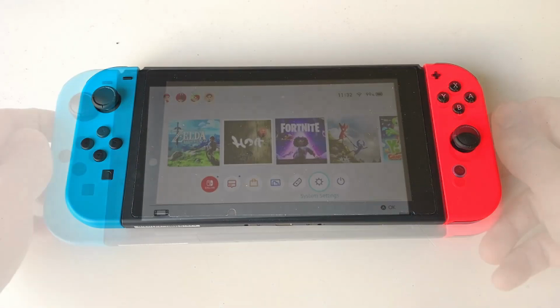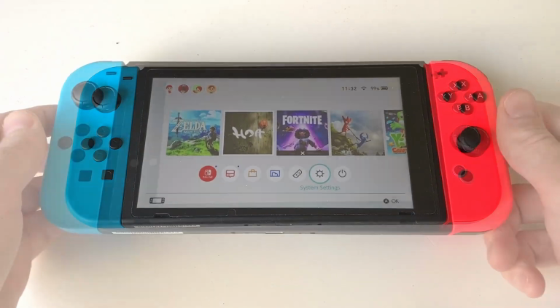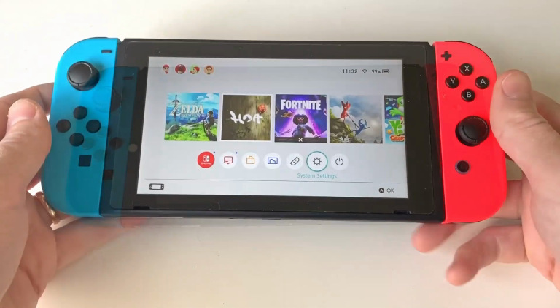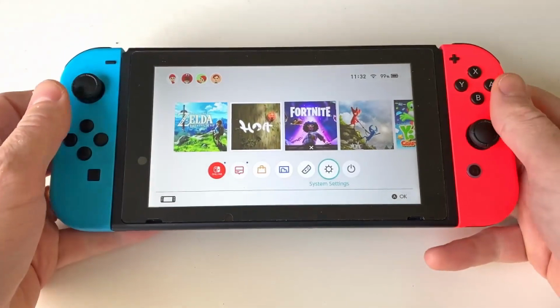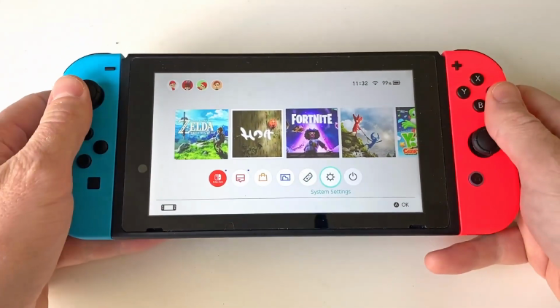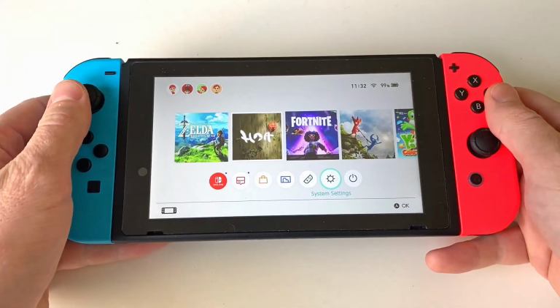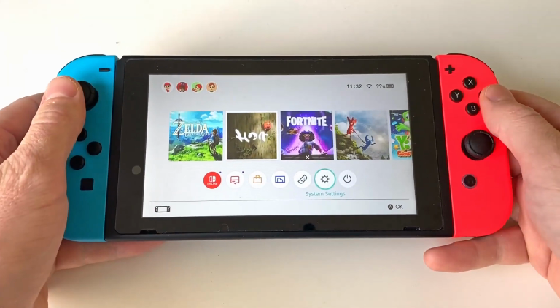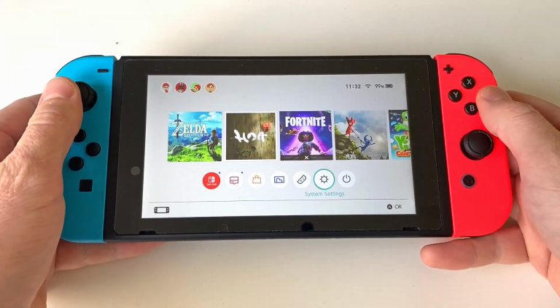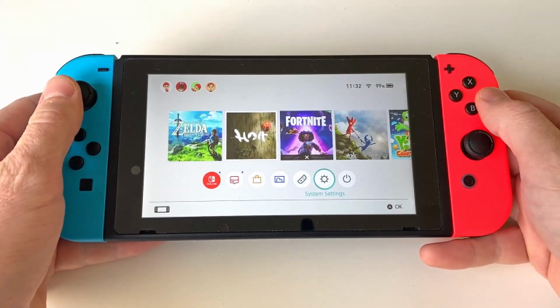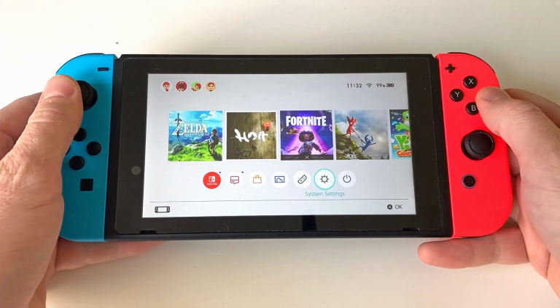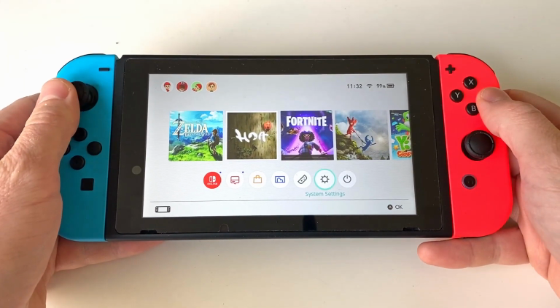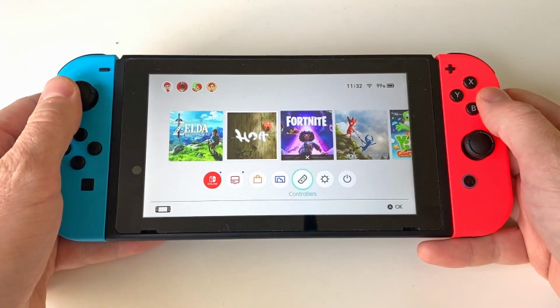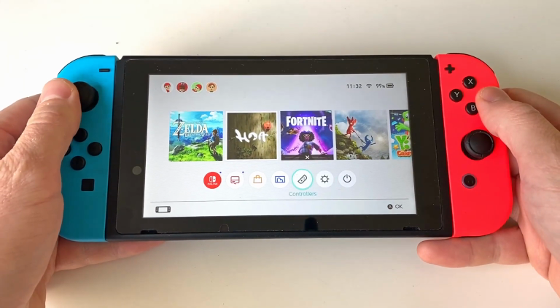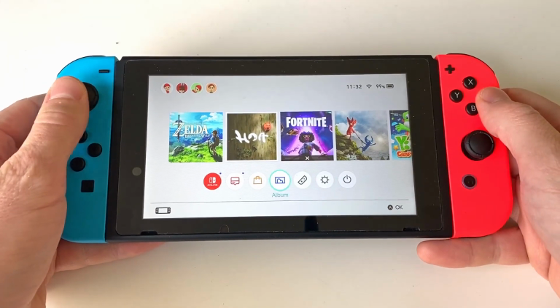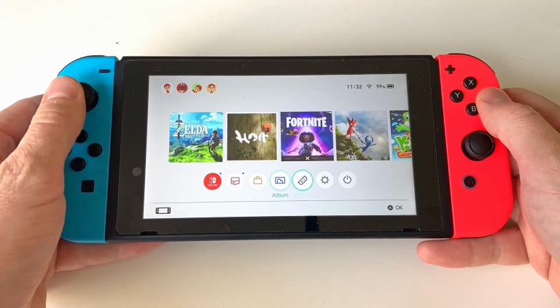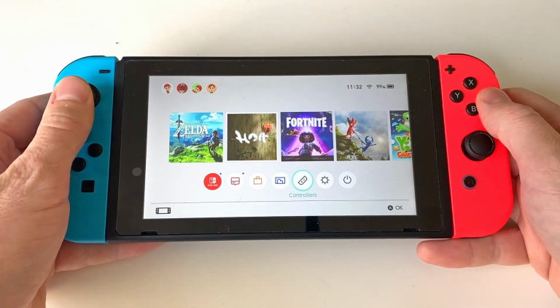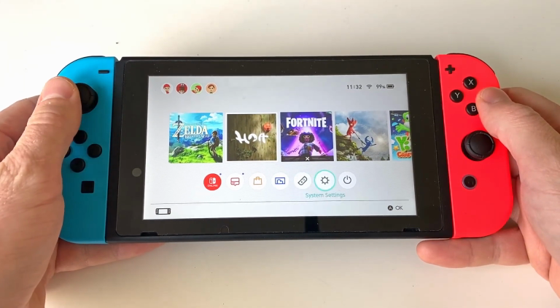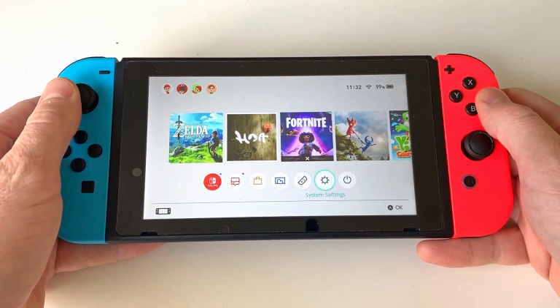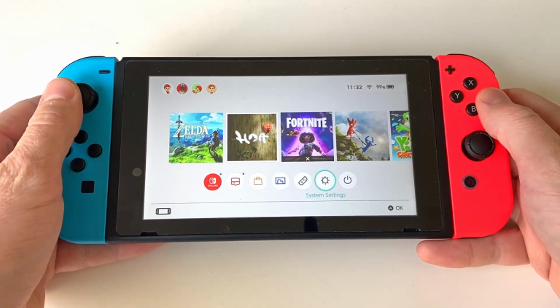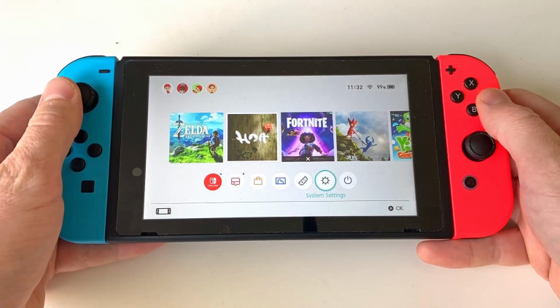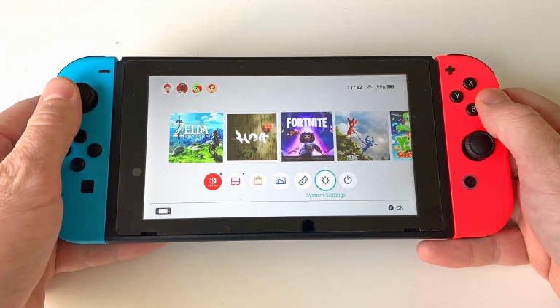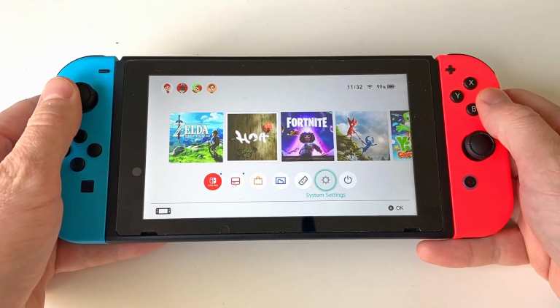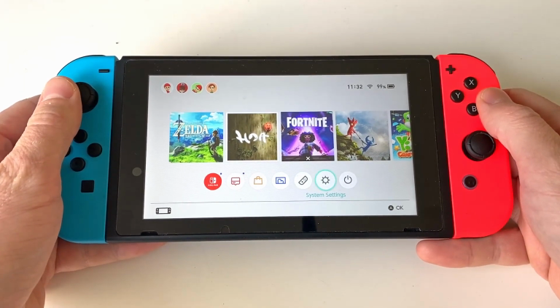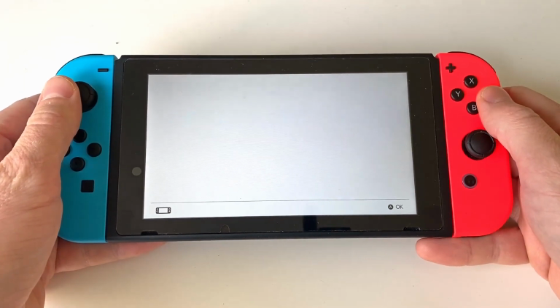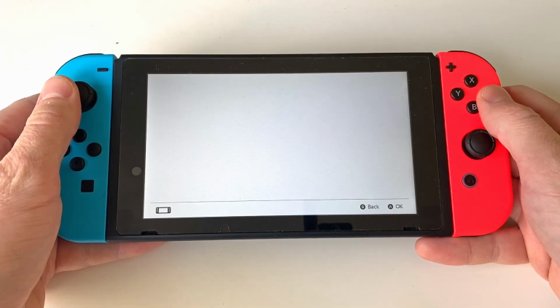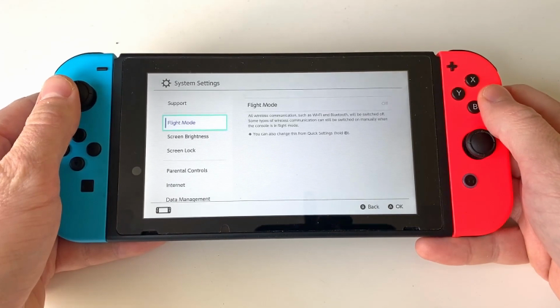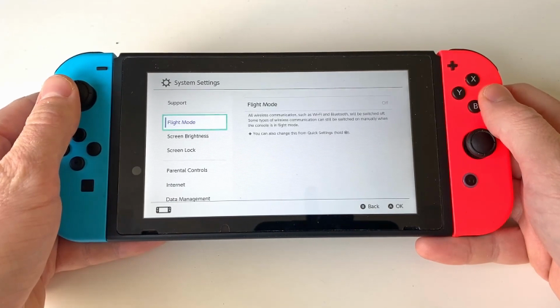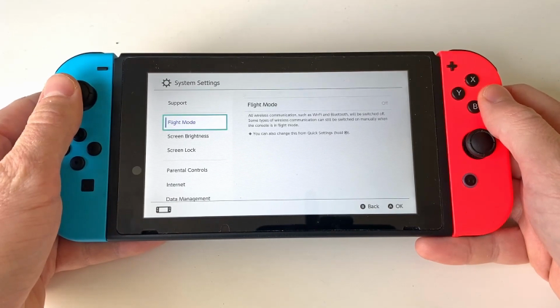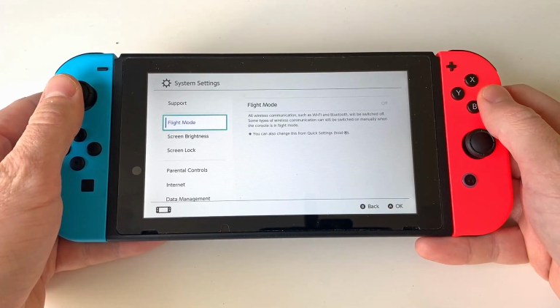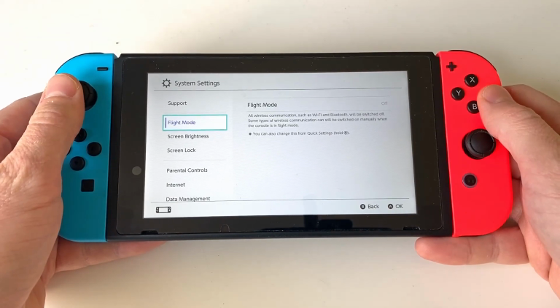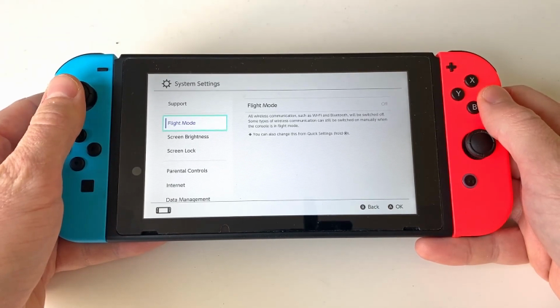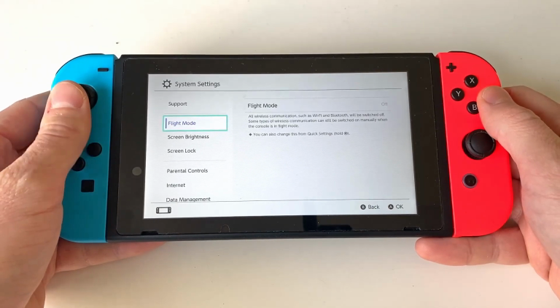Once fully updated, again navigate to system settings, but now pick the new option called Bluetooth audio.